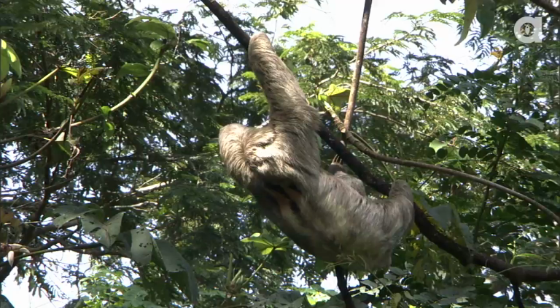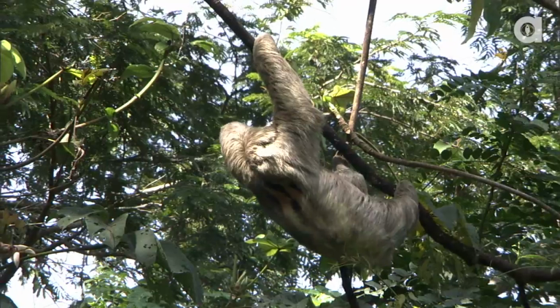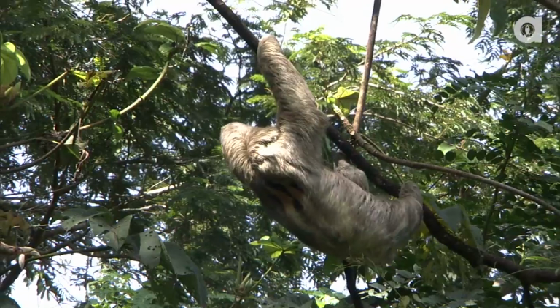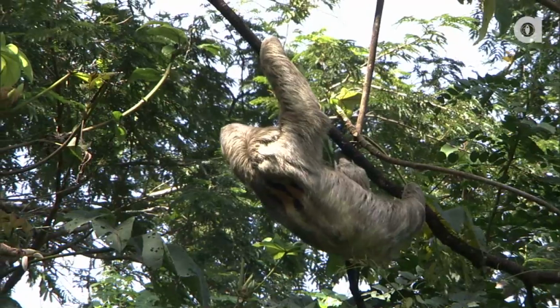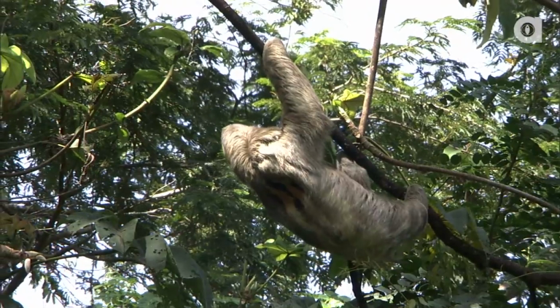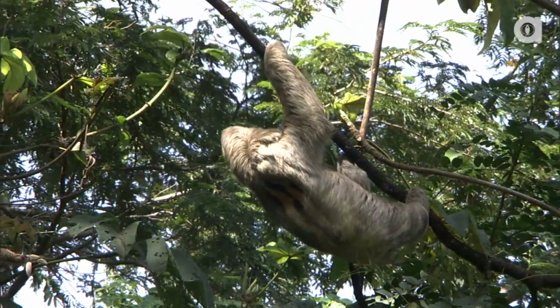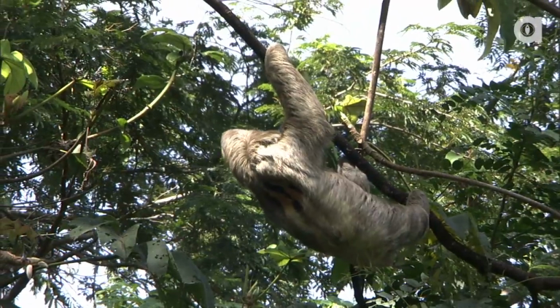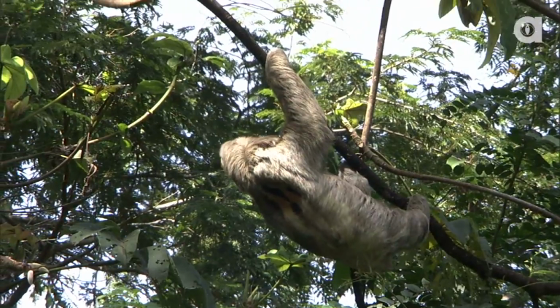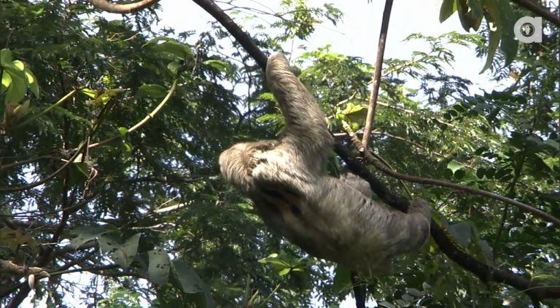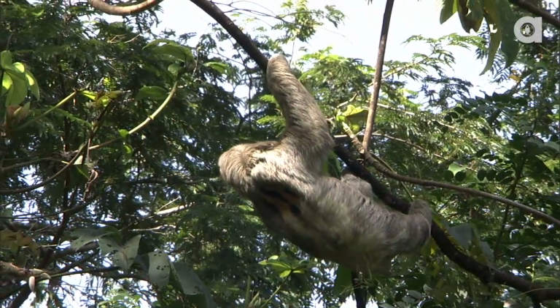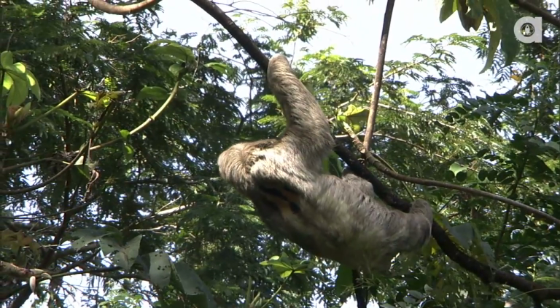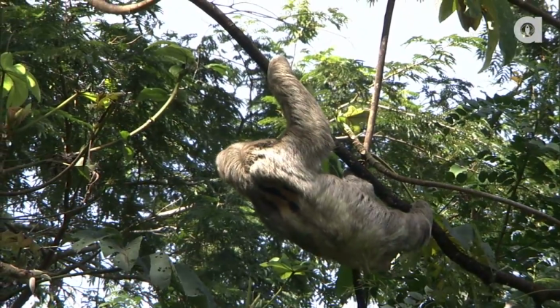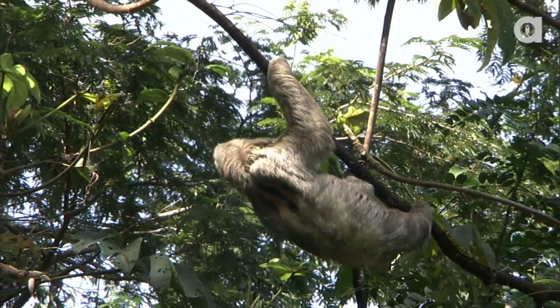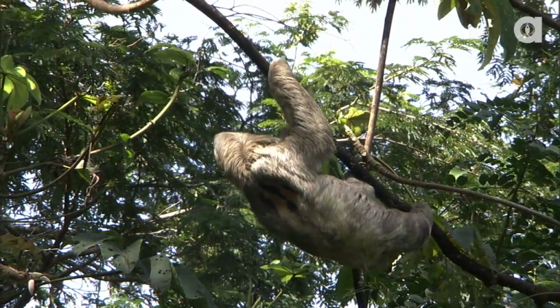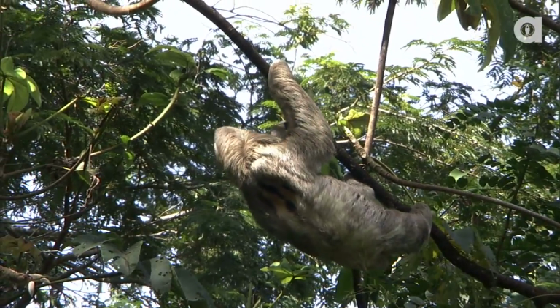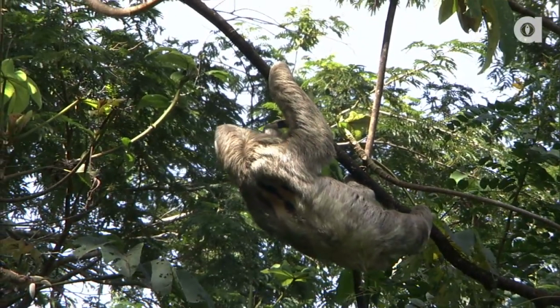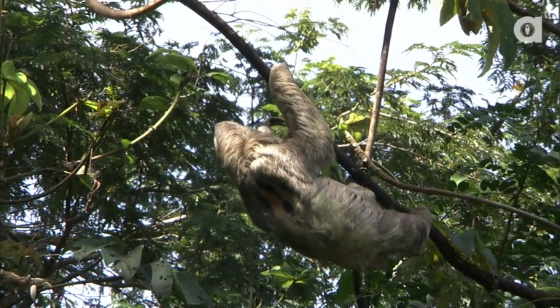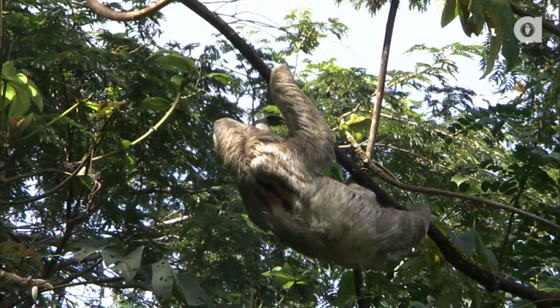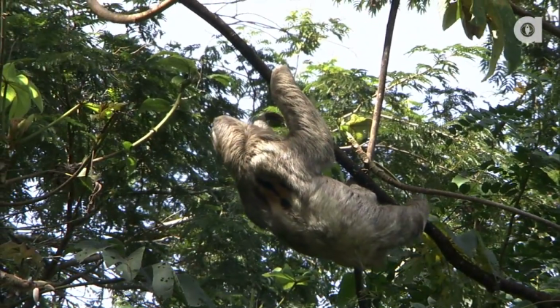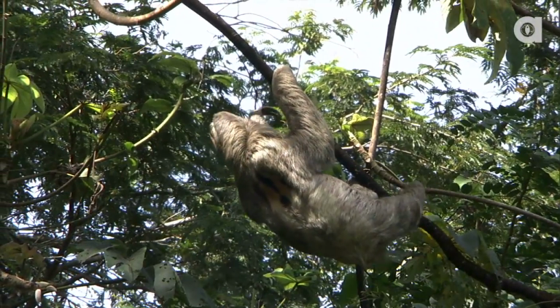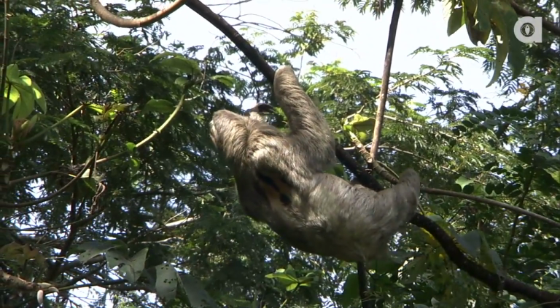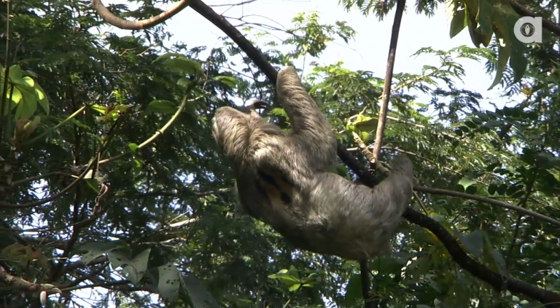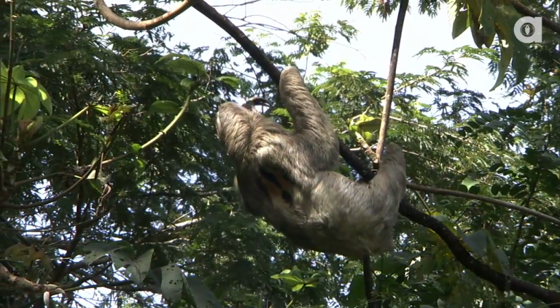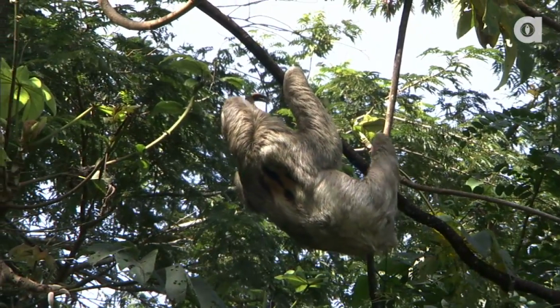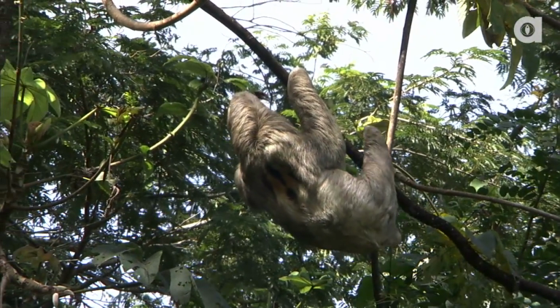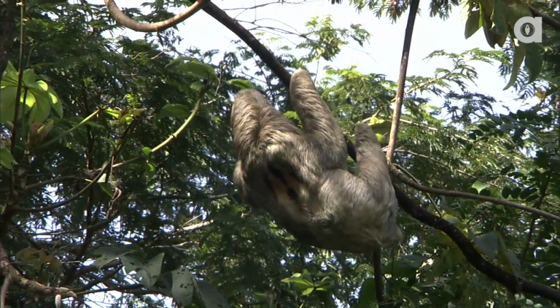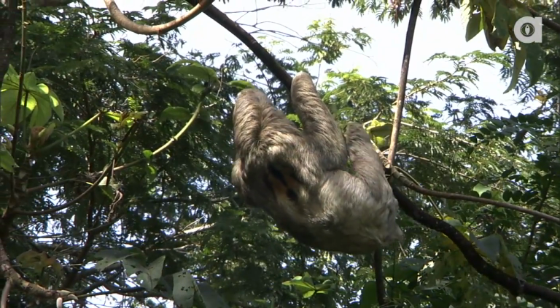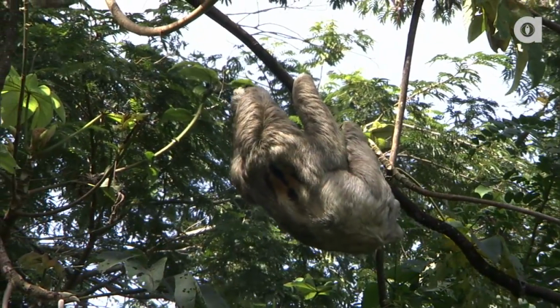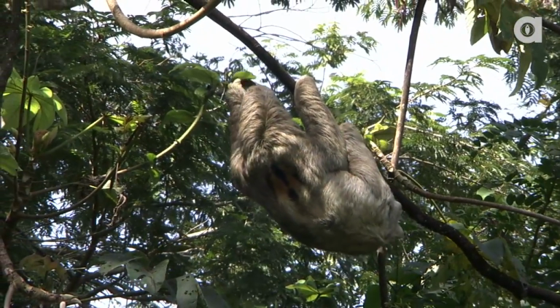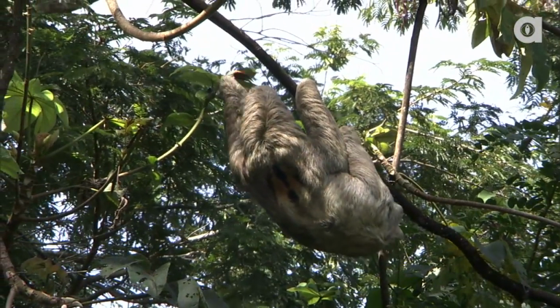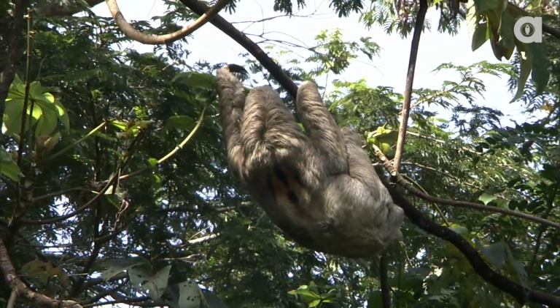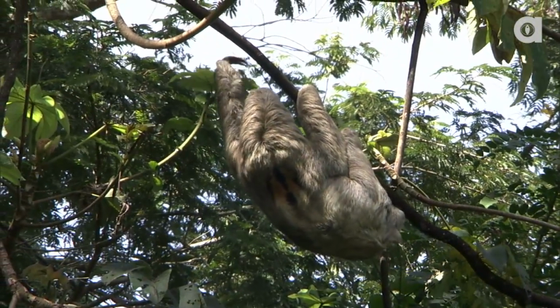Sloths are the world's slowest mammals, climbing trees at a rate of only six to eight feet per minute.